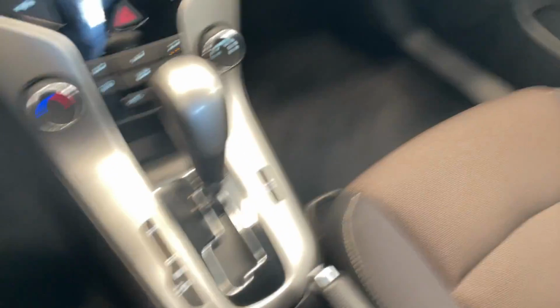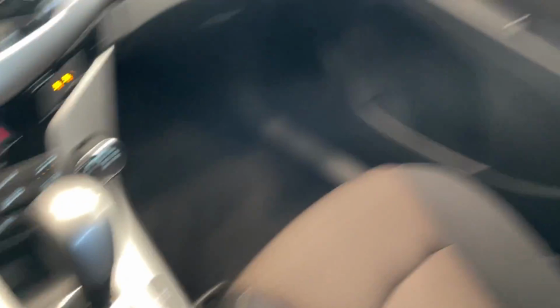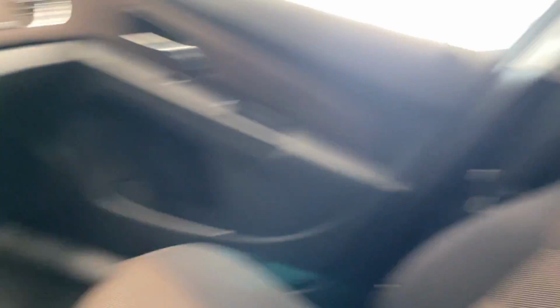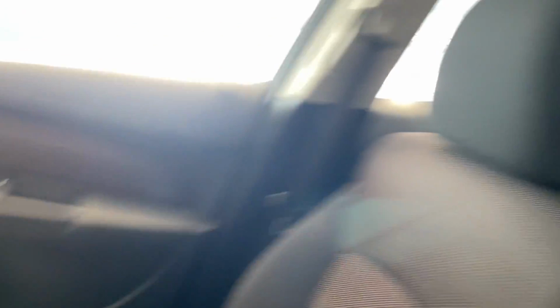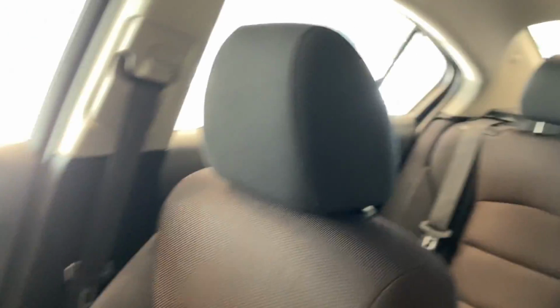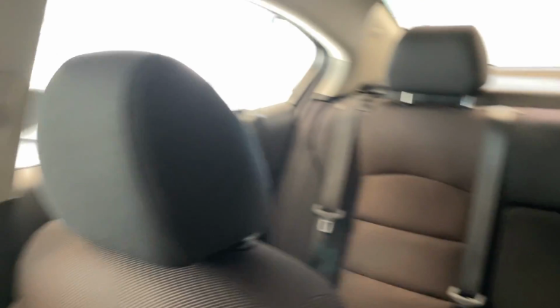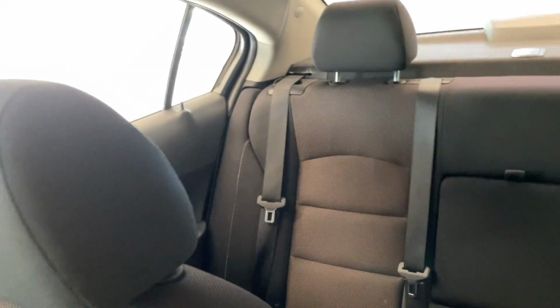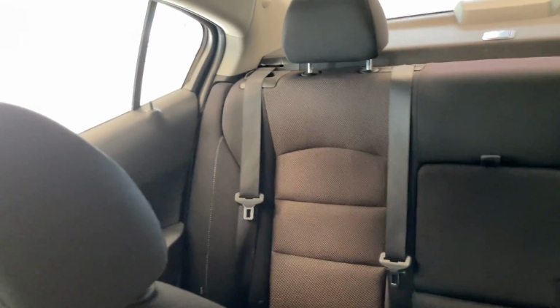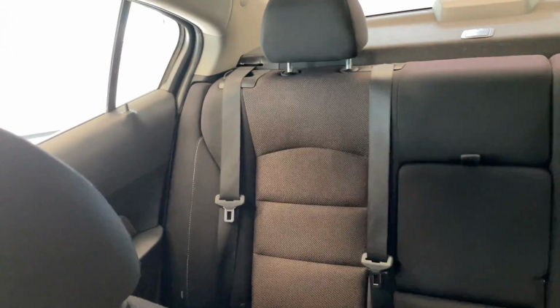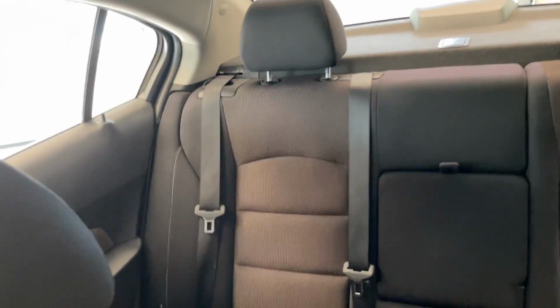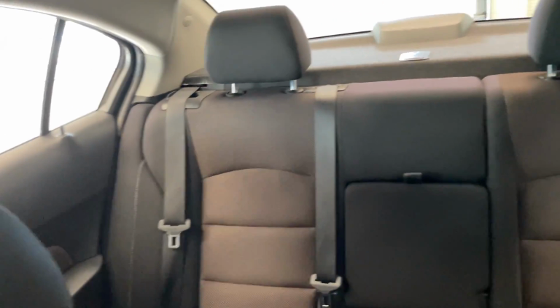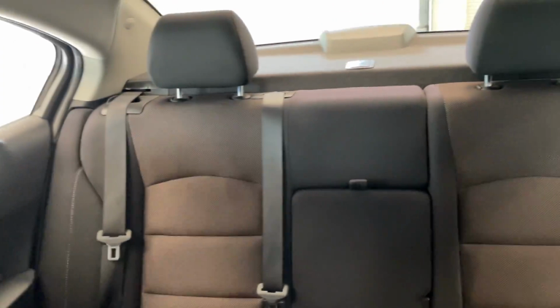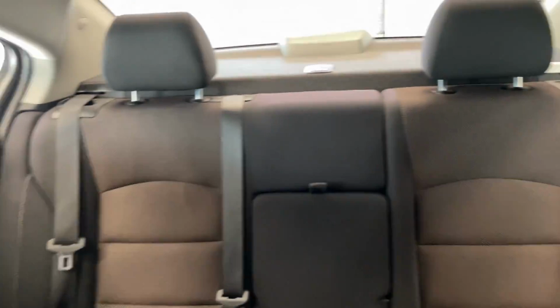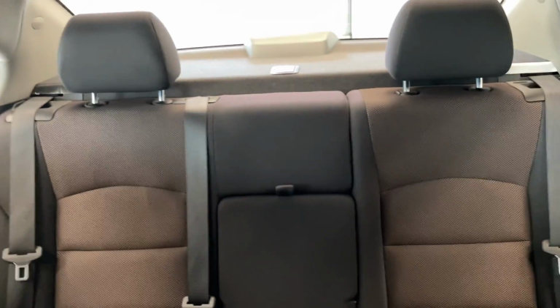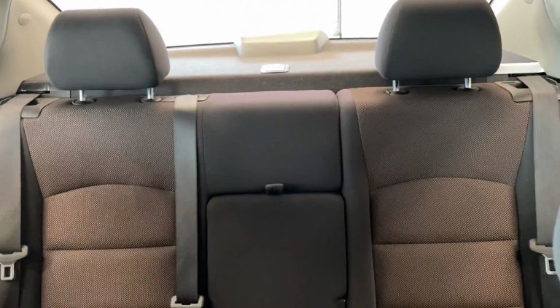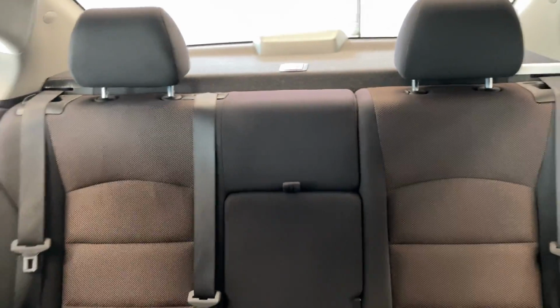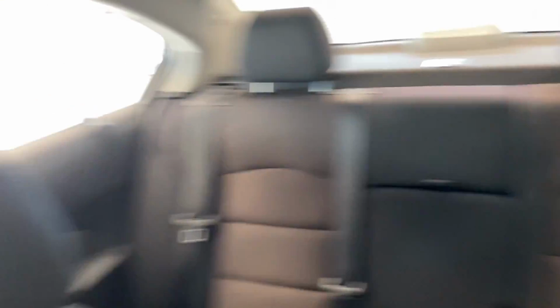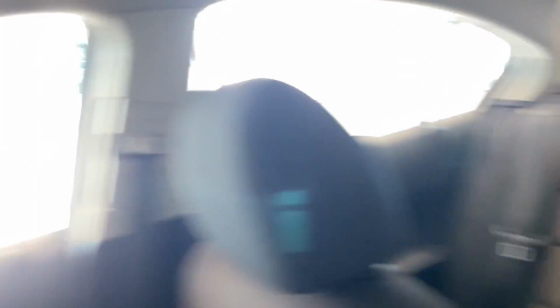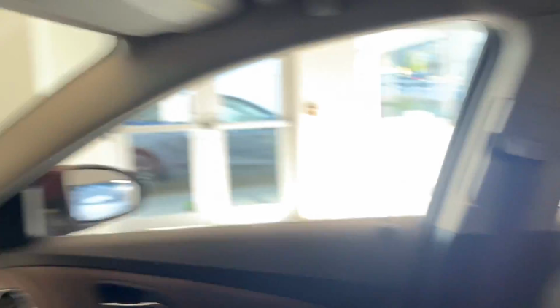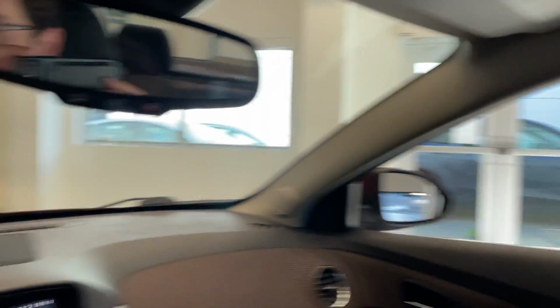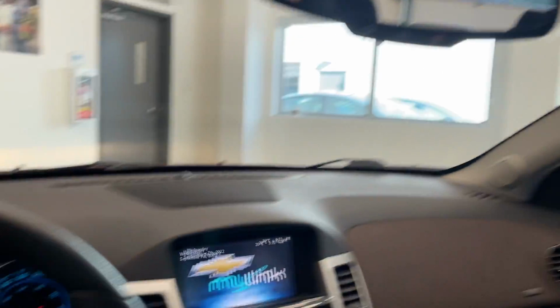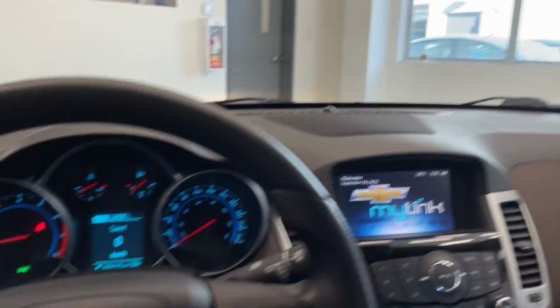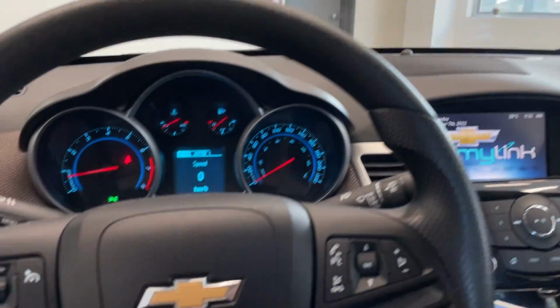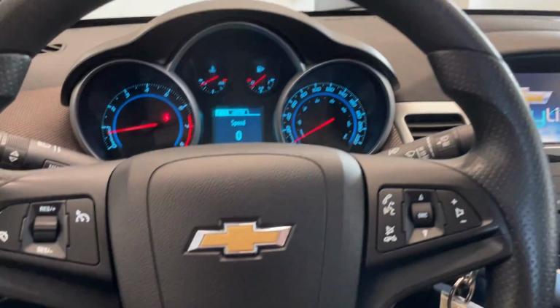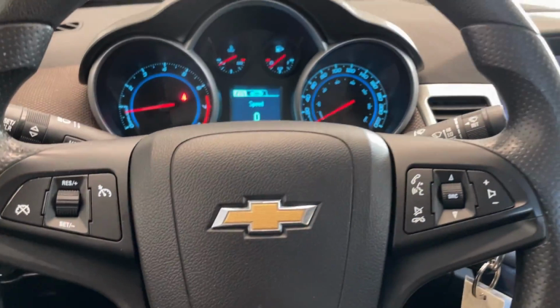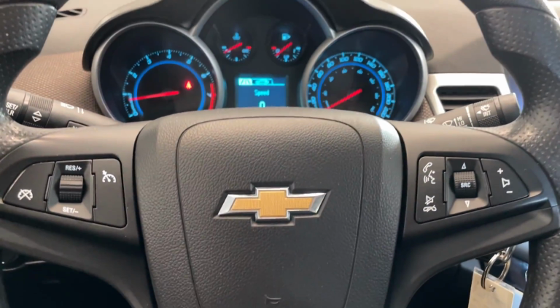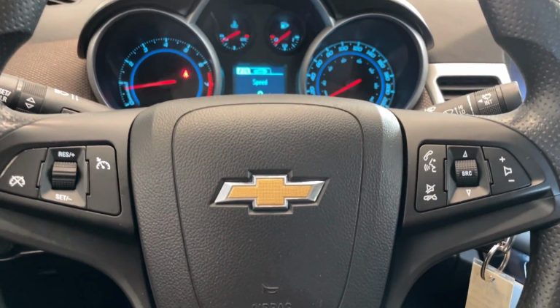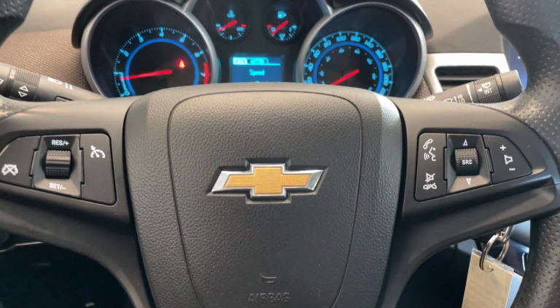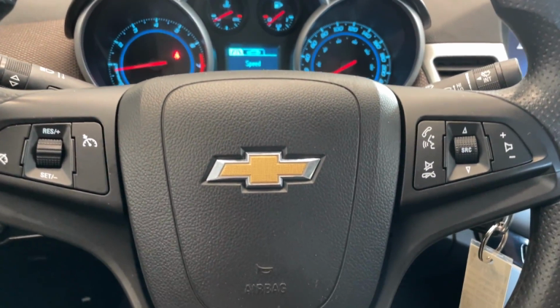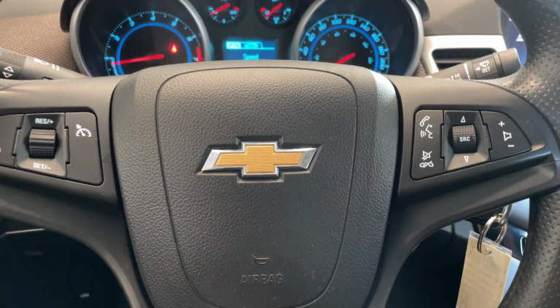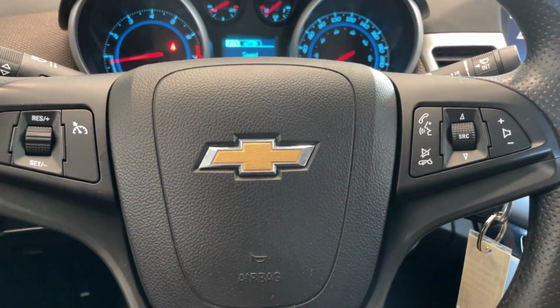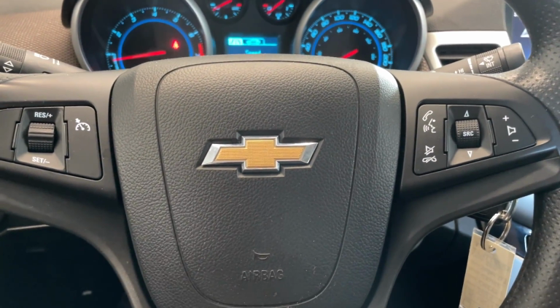Quick look at the rear seats. Come on down and take a look at this vehicle today at Destination Honda Burnaby.